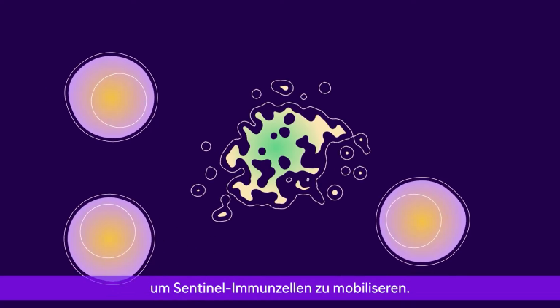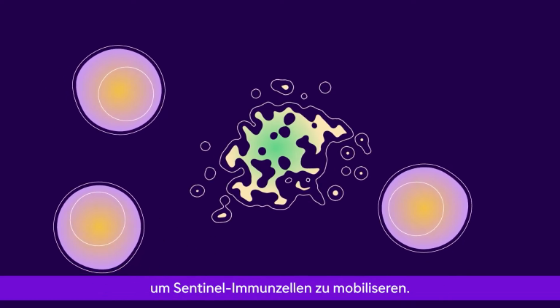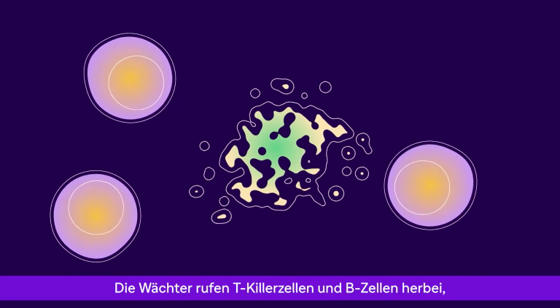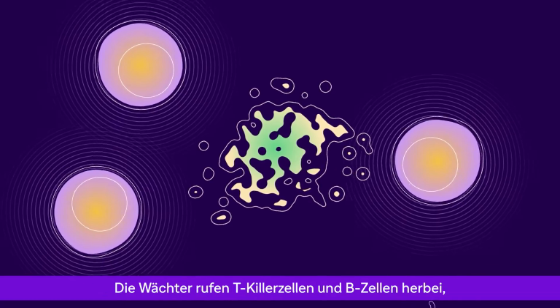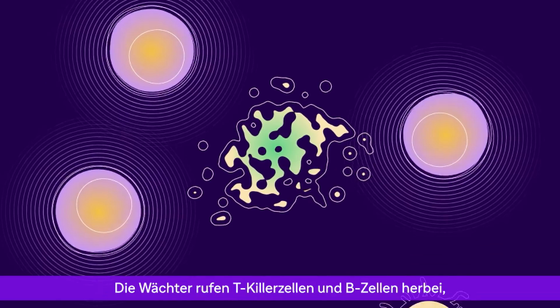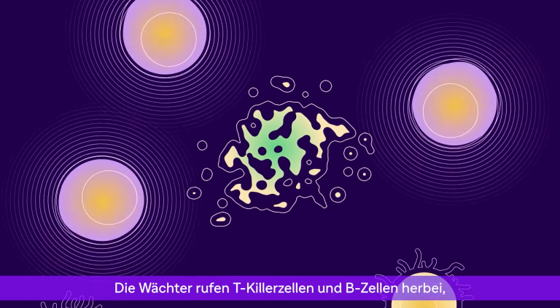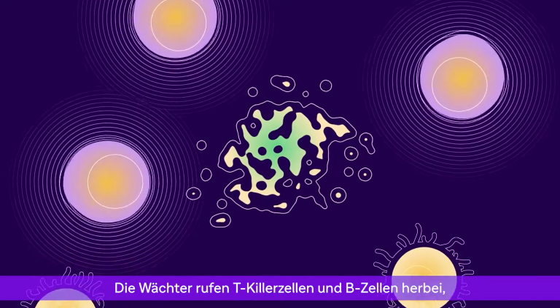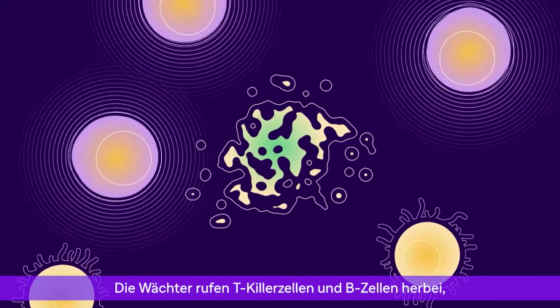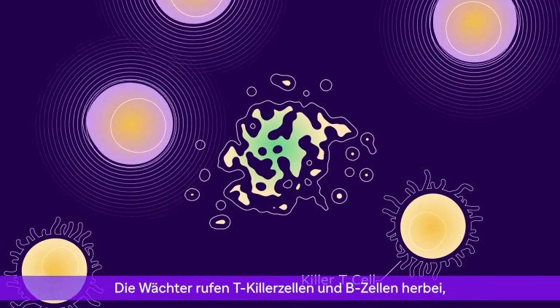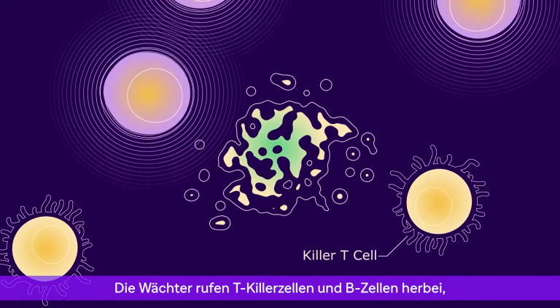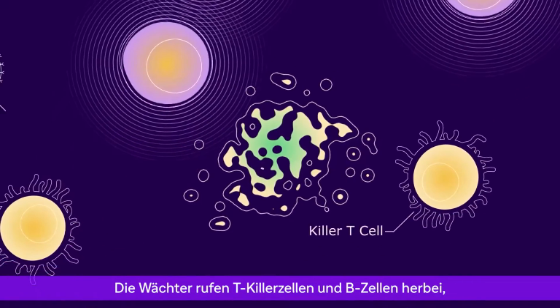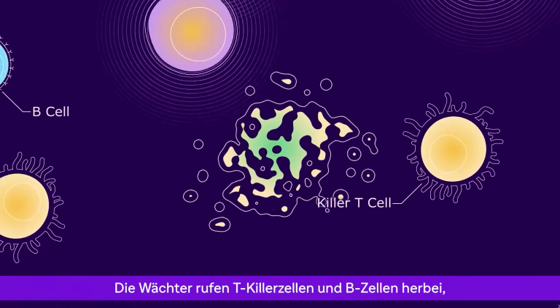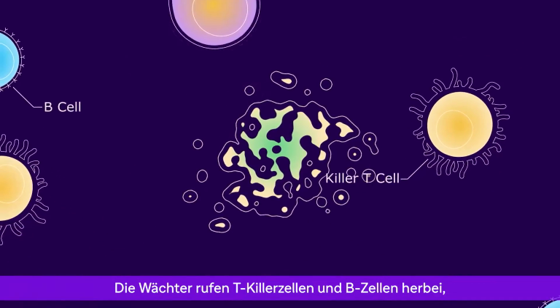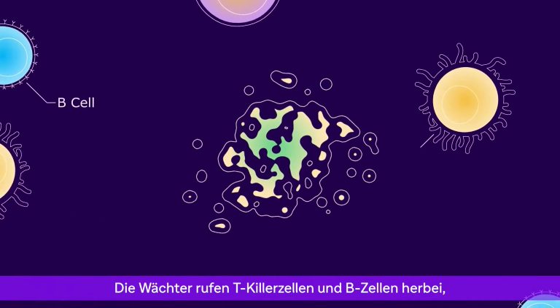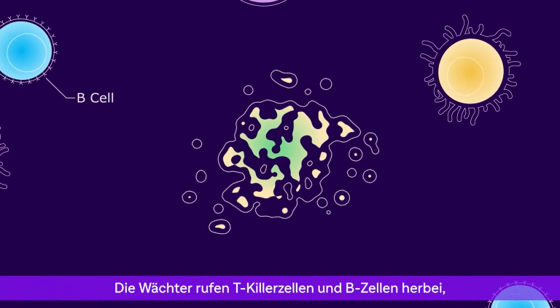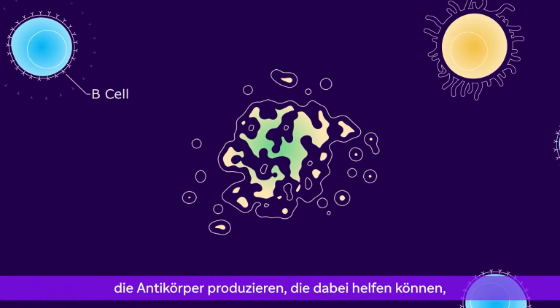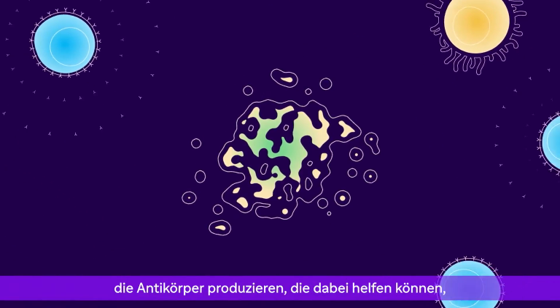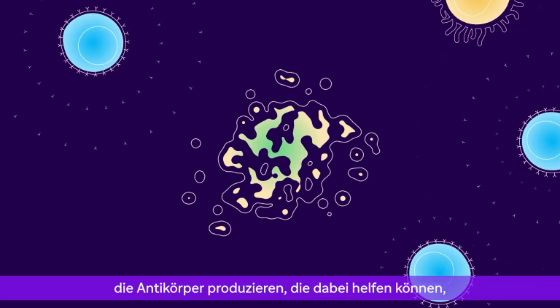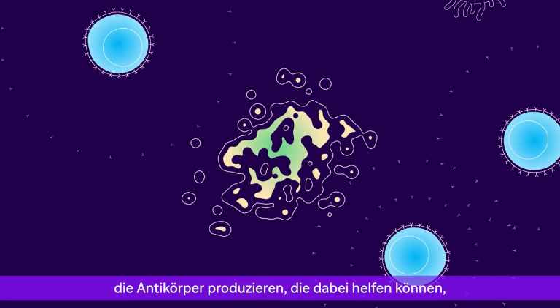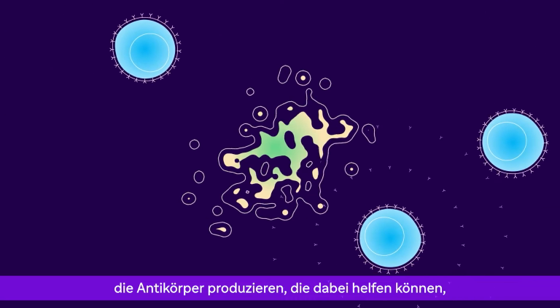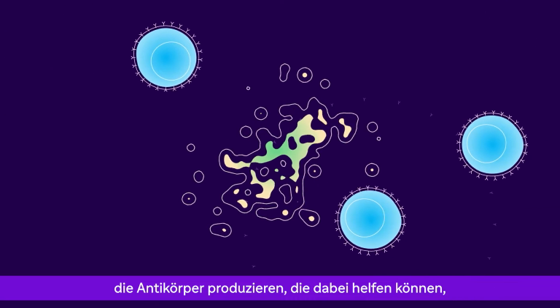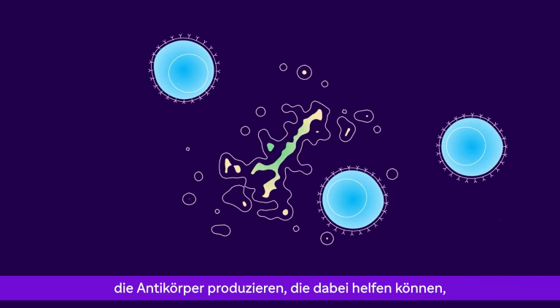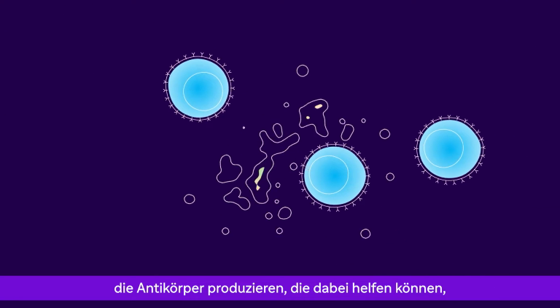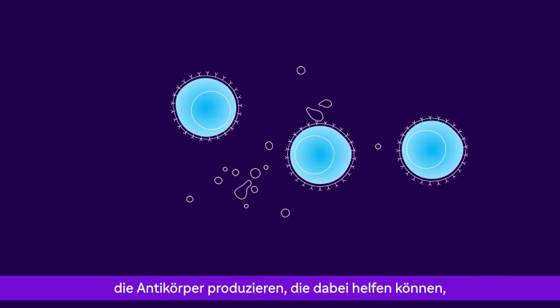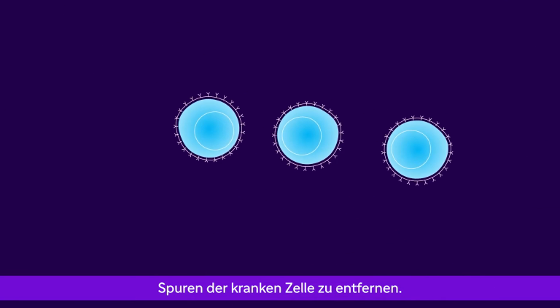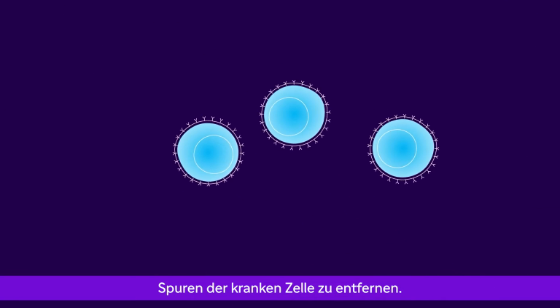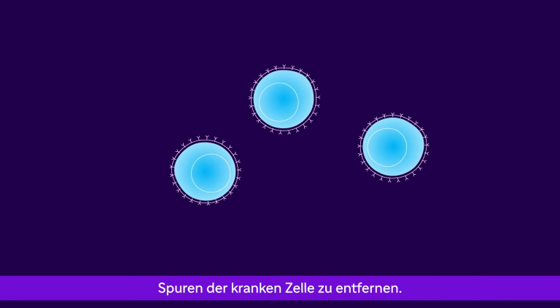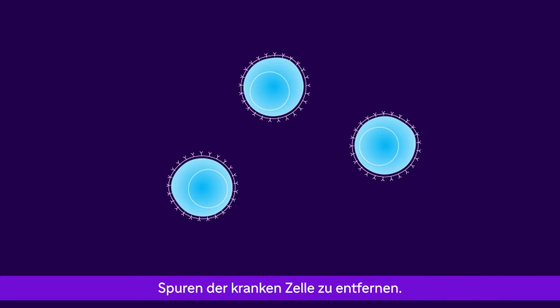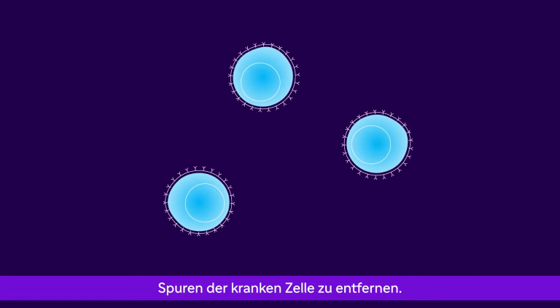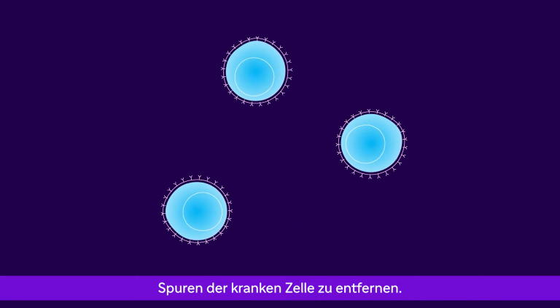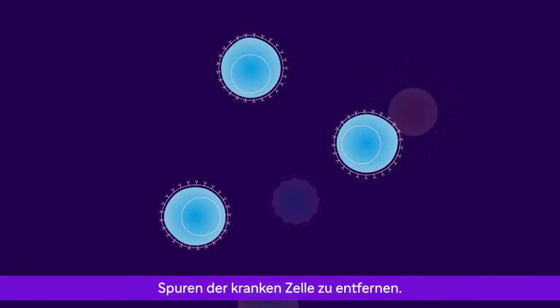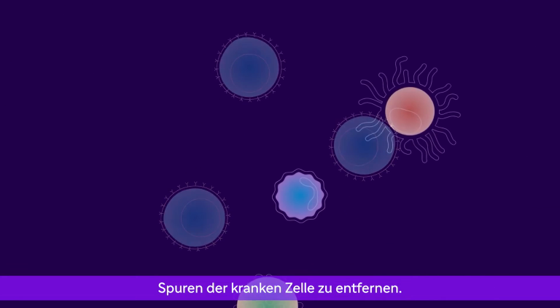The sentinels call in killer T cells and B cells, which produce antibodies that can help remove traces of the abnormal cell.